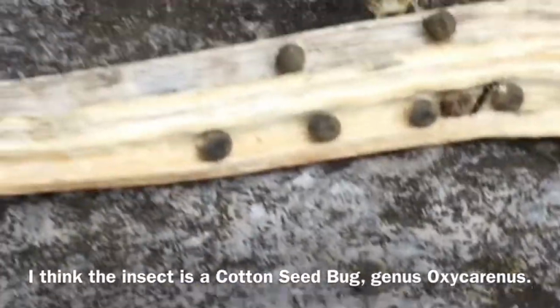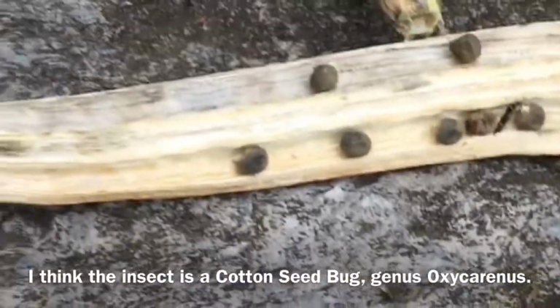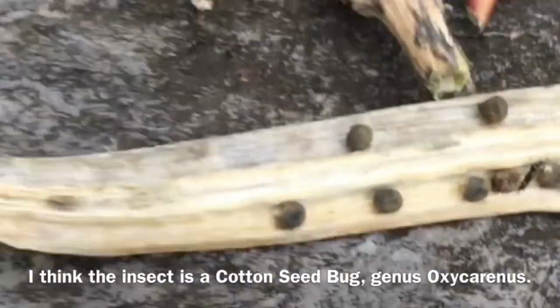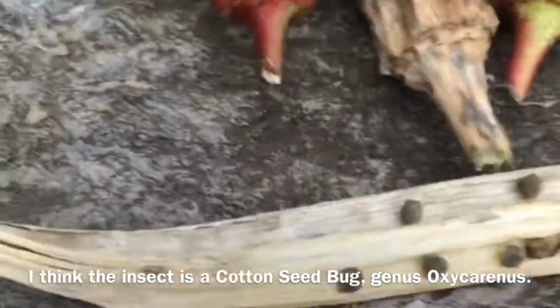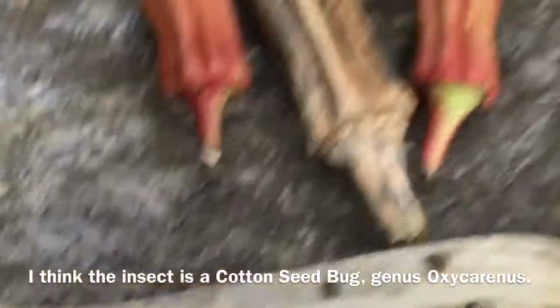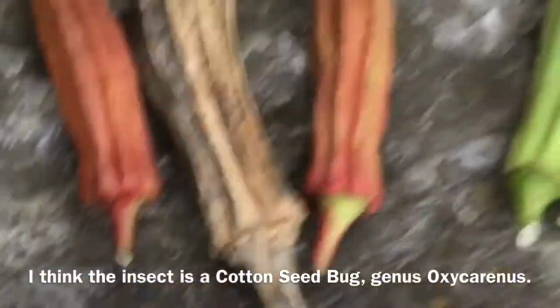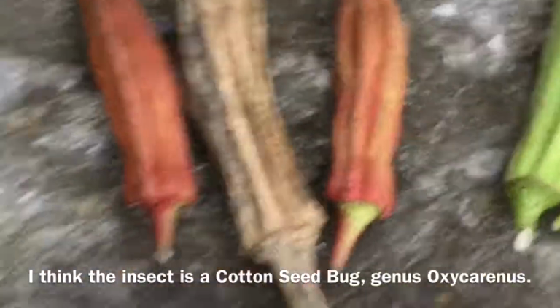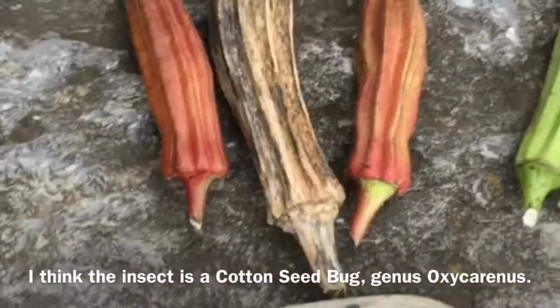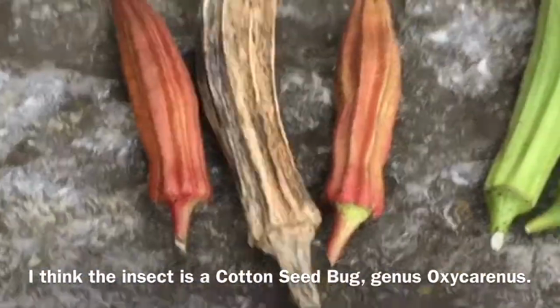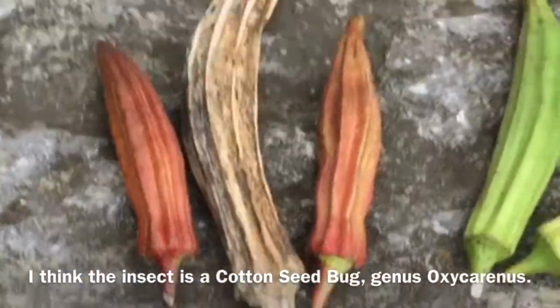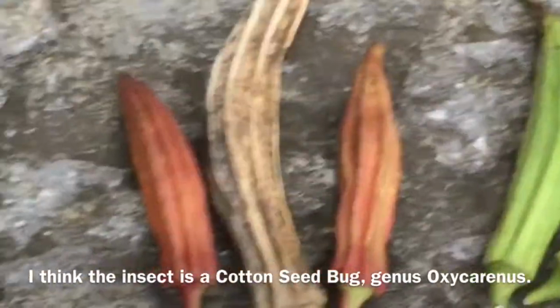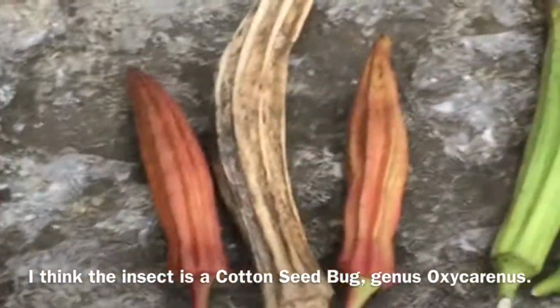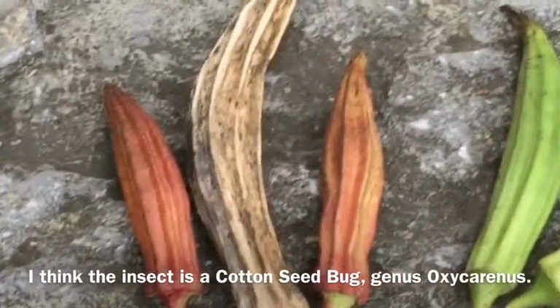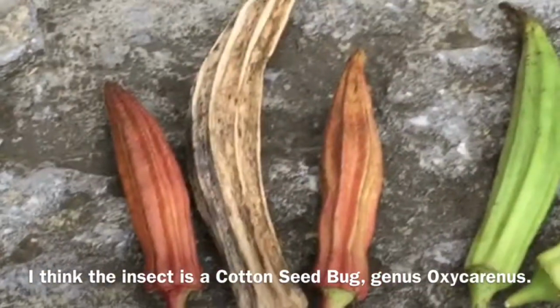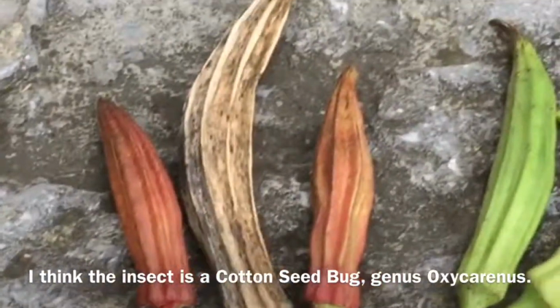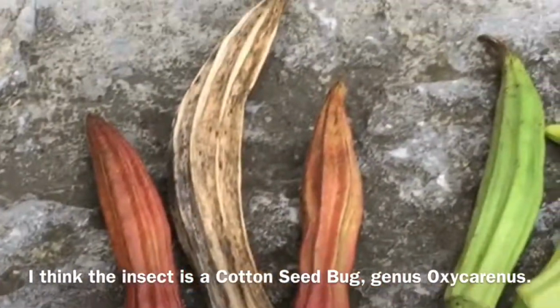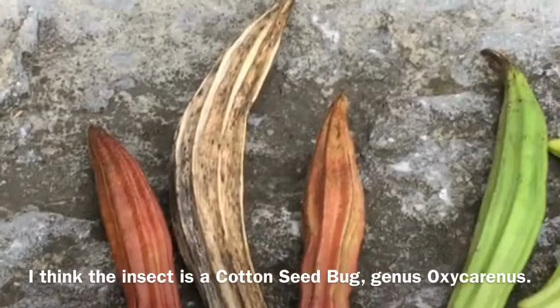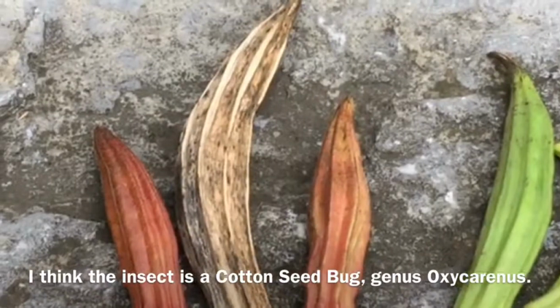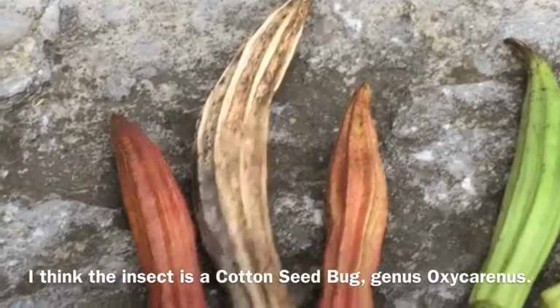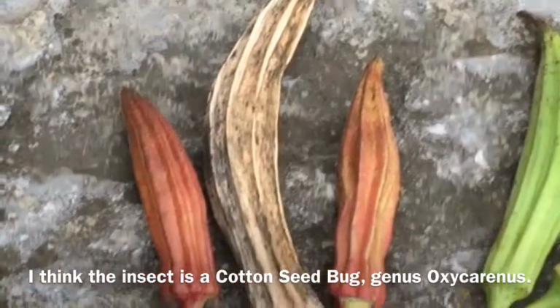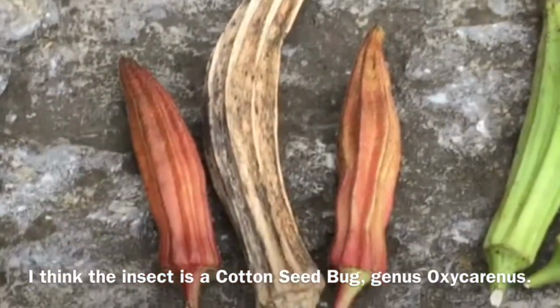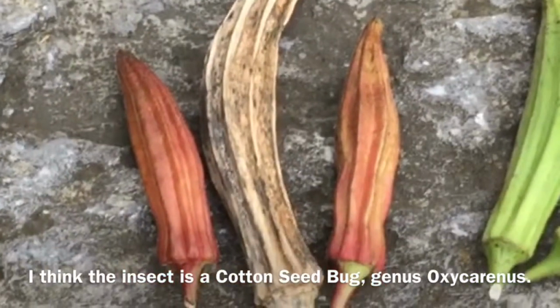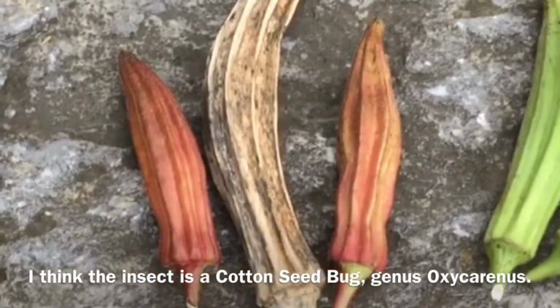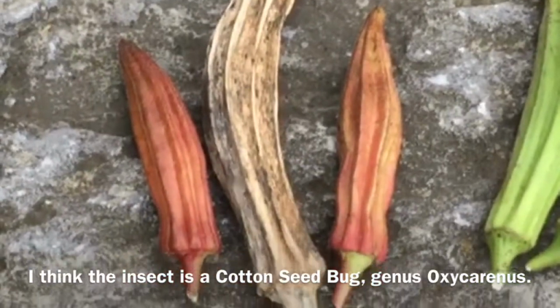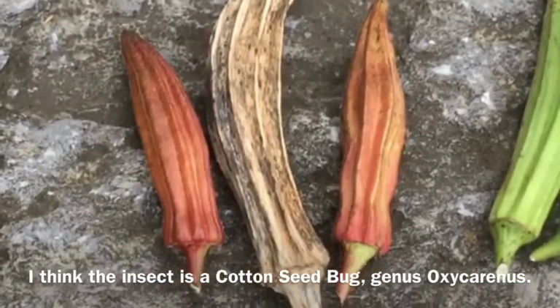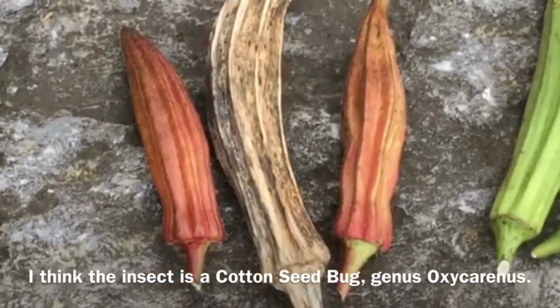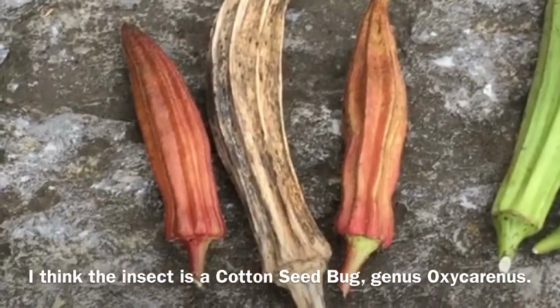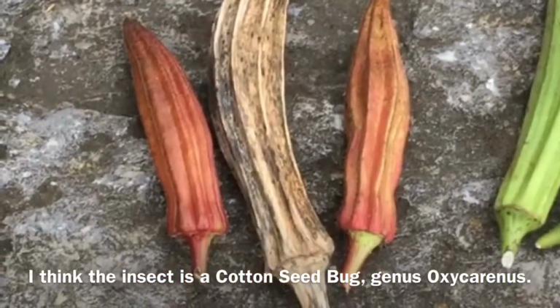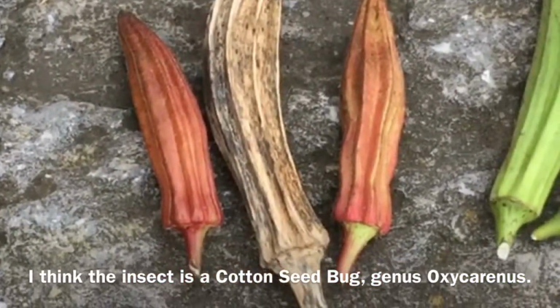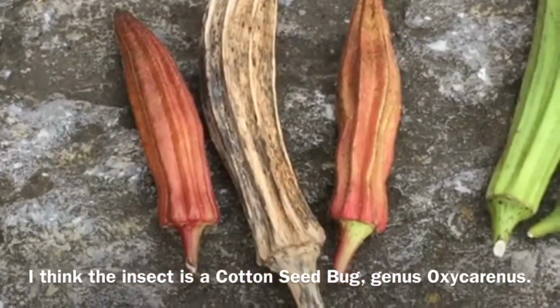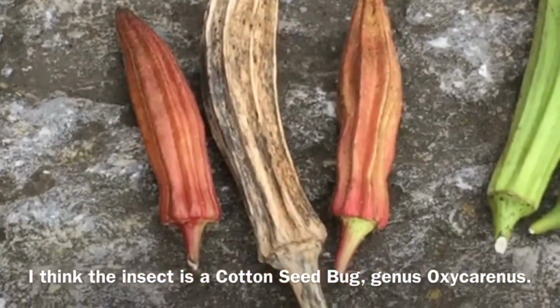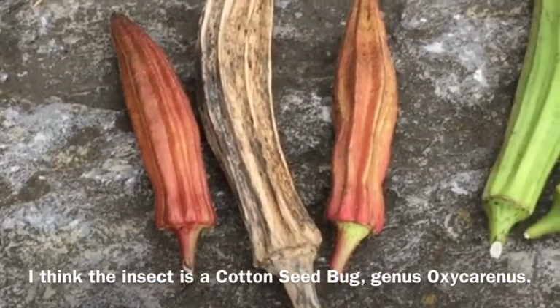But that is a good demonstration of okra varieties.